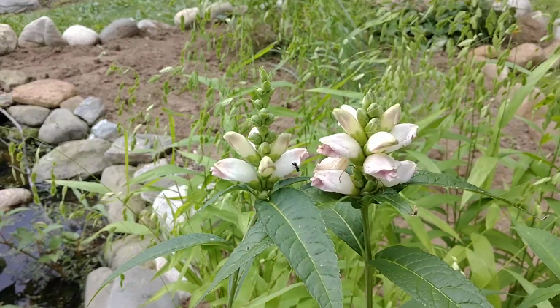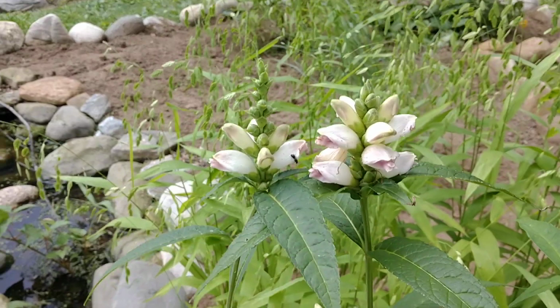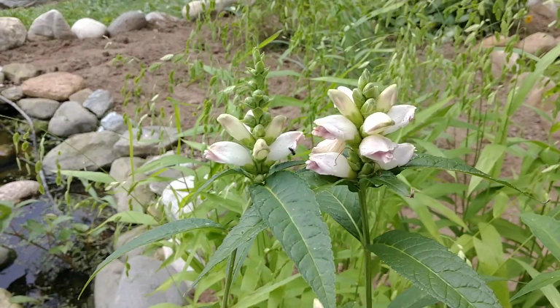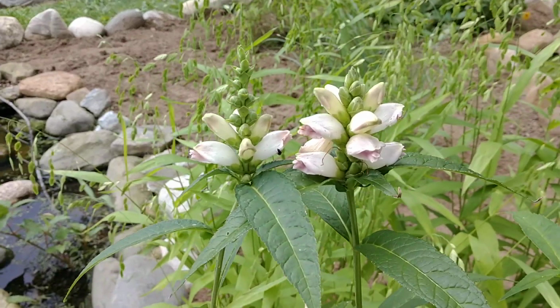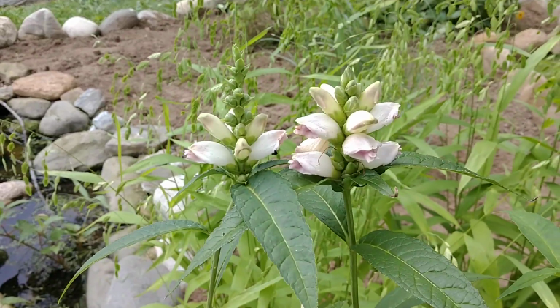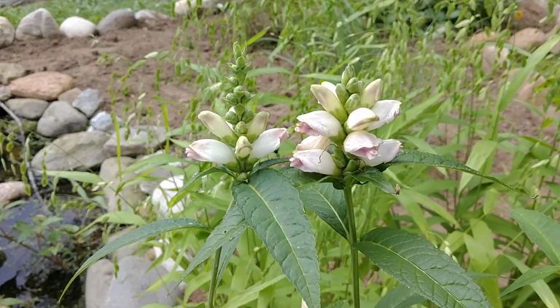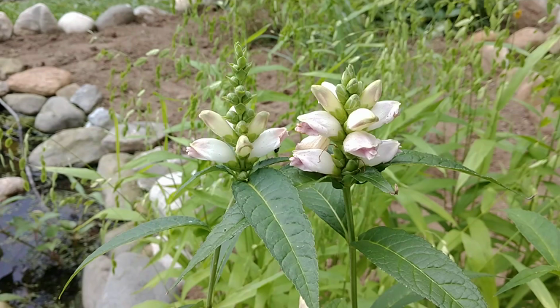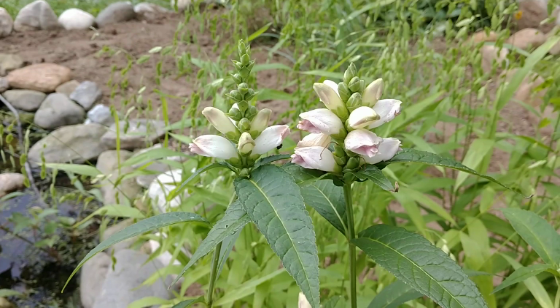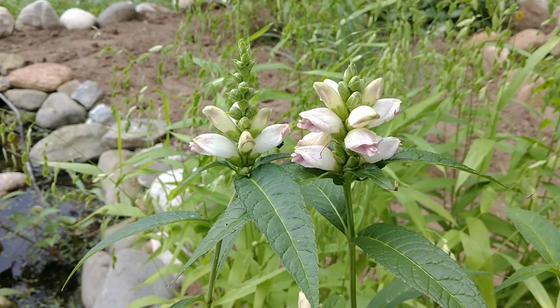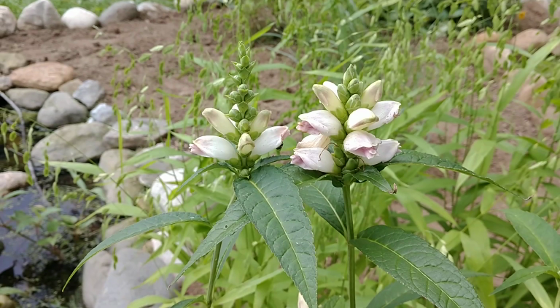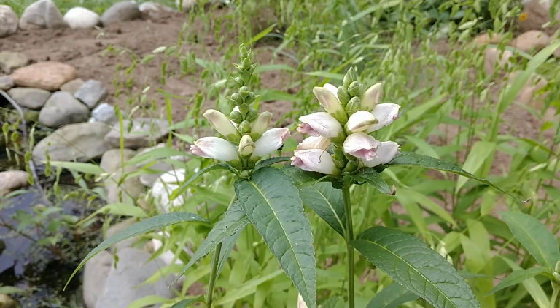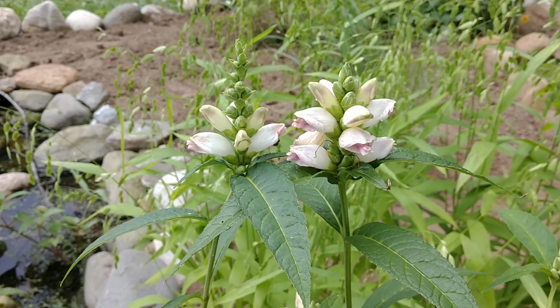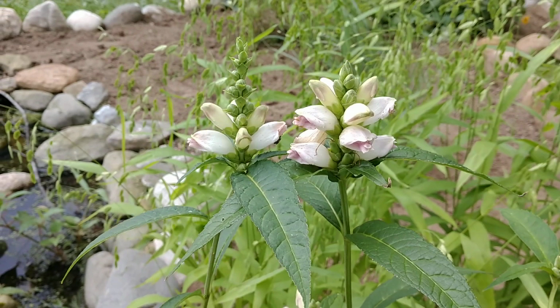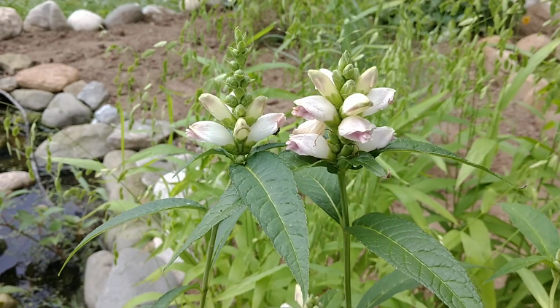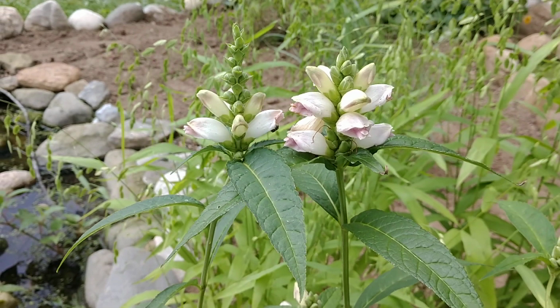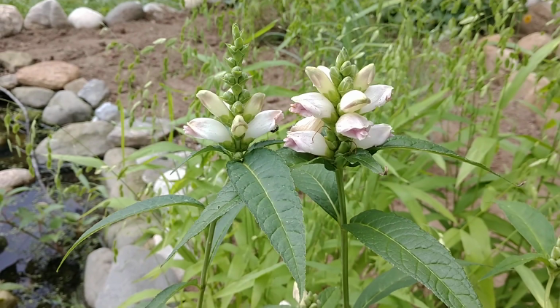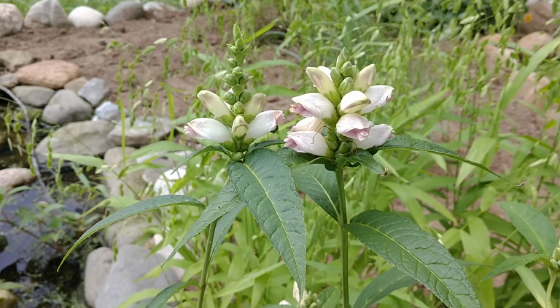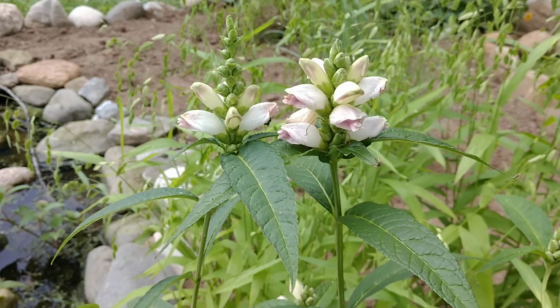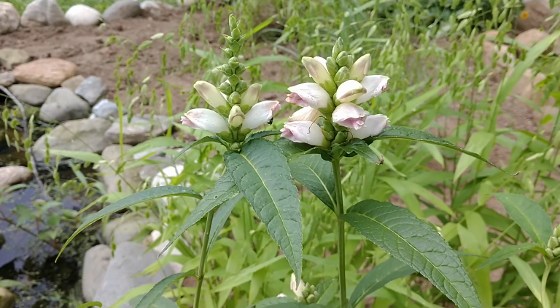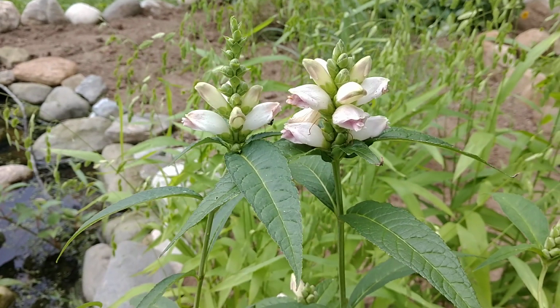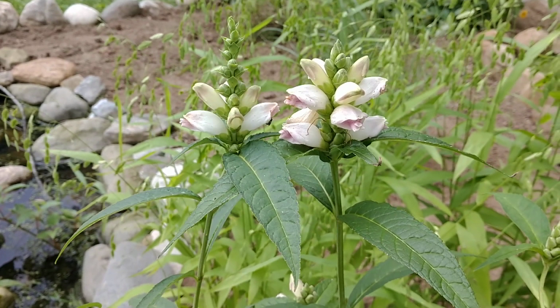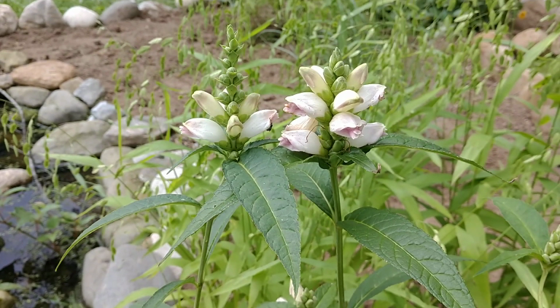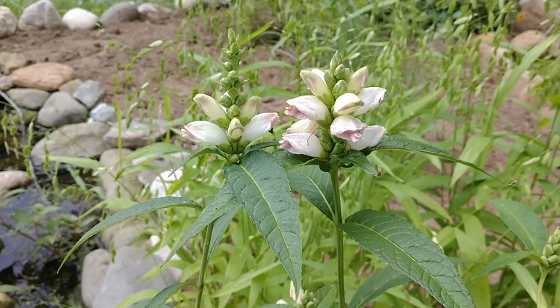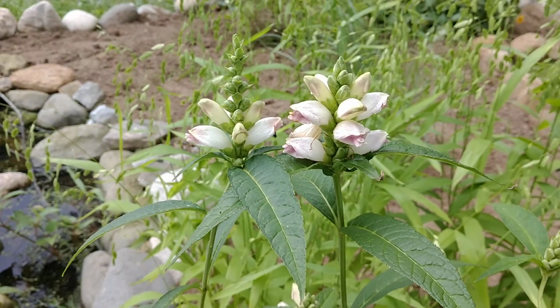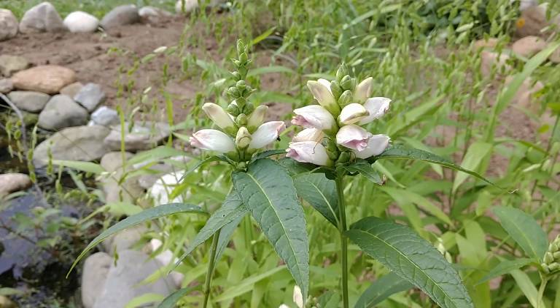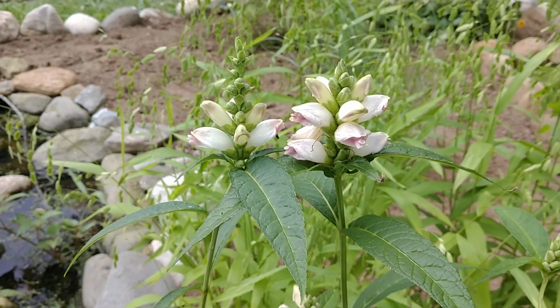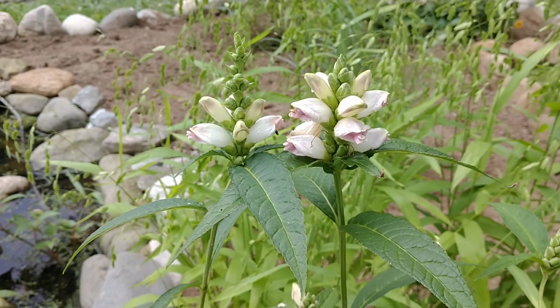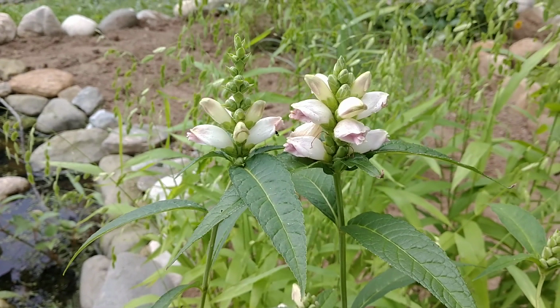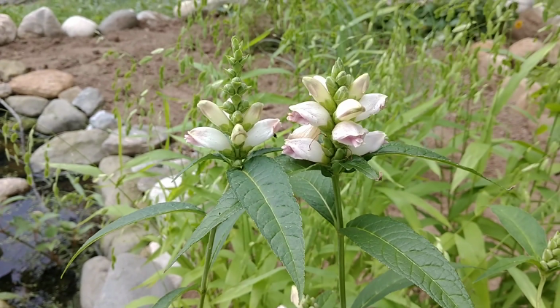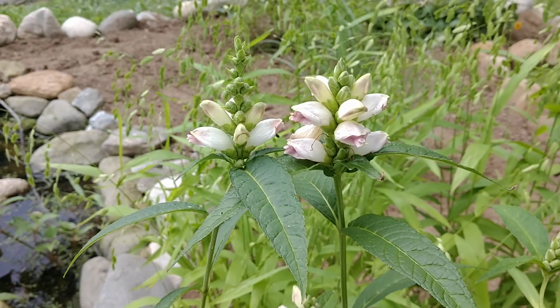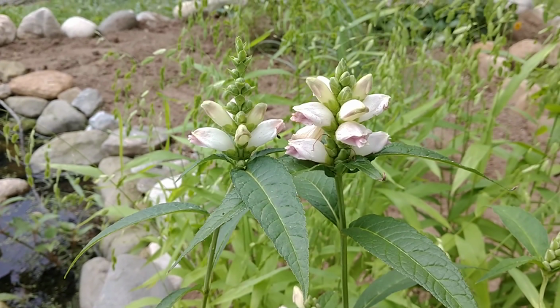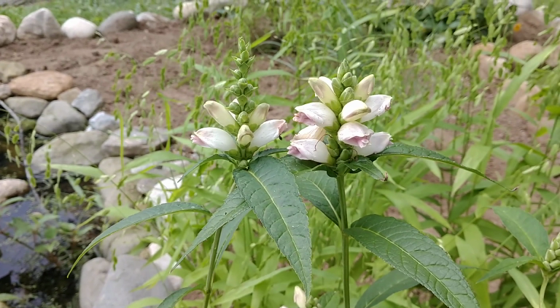This is a native perennial to the northeast. This is a perennial that can get to be about two to four feet high and wide.